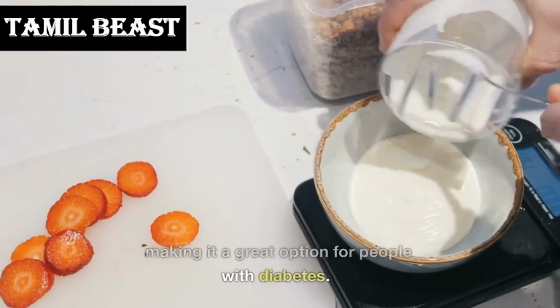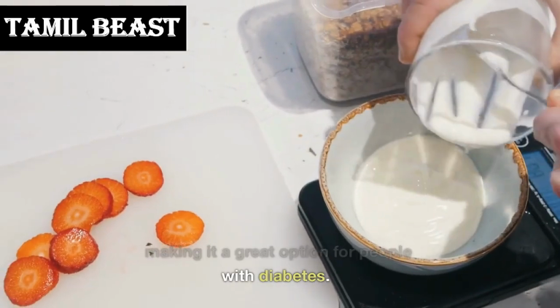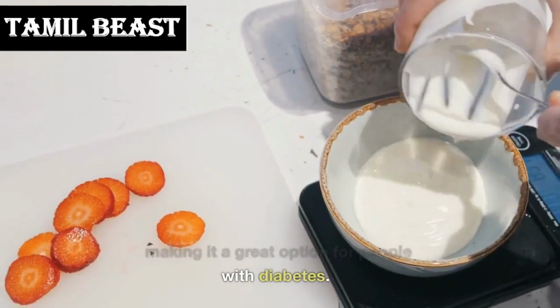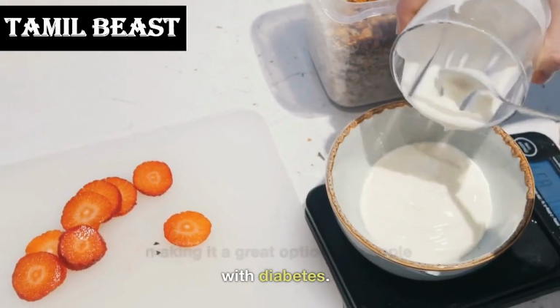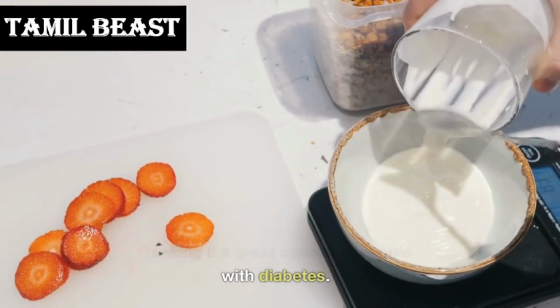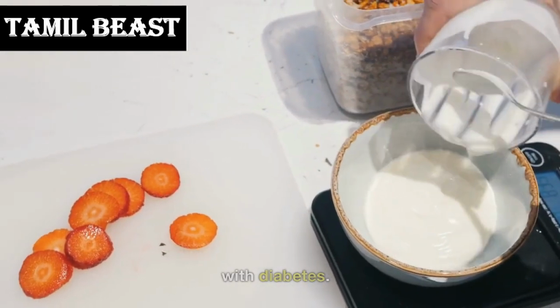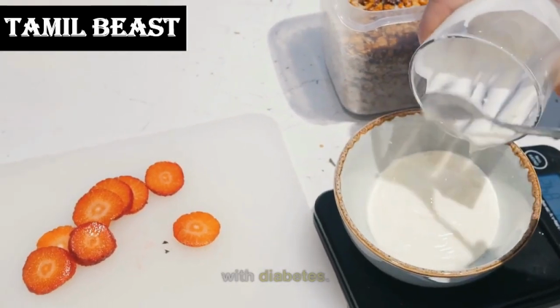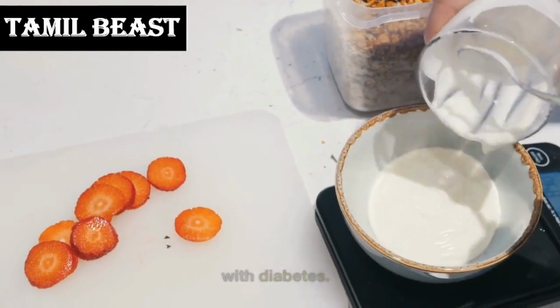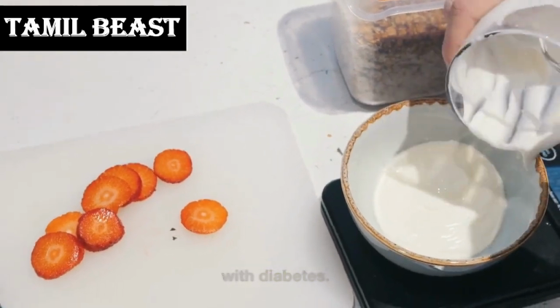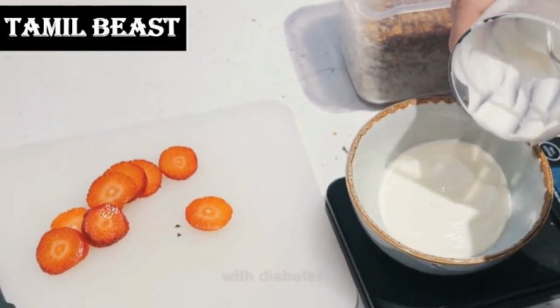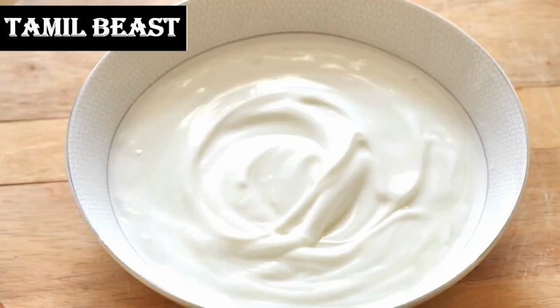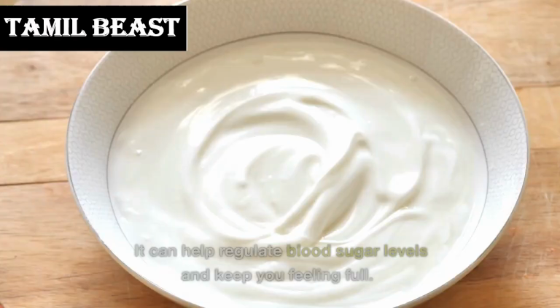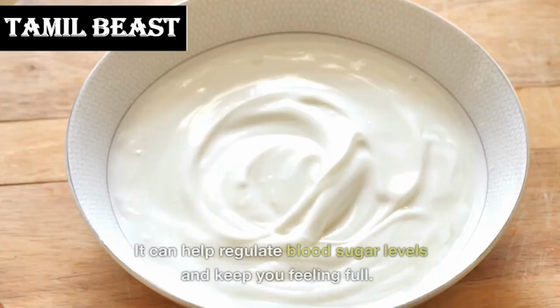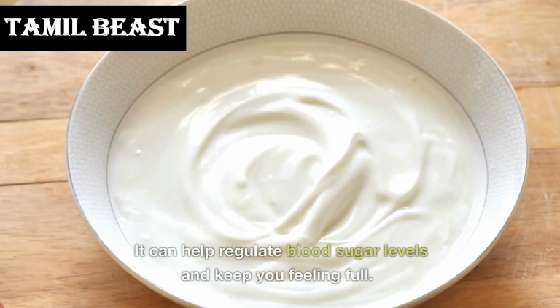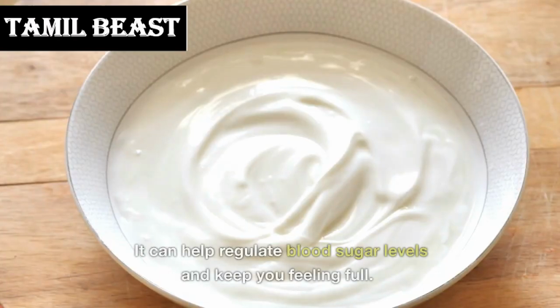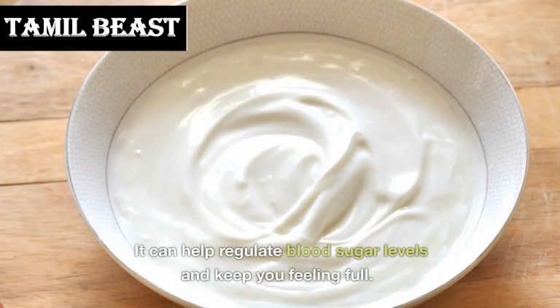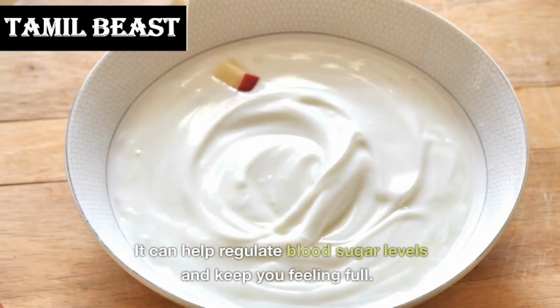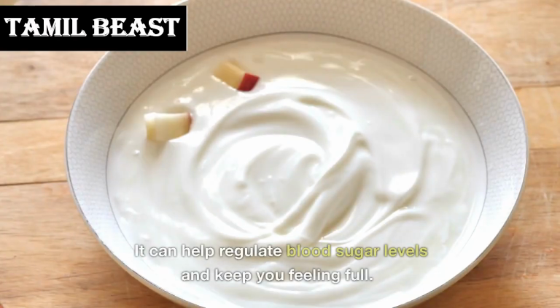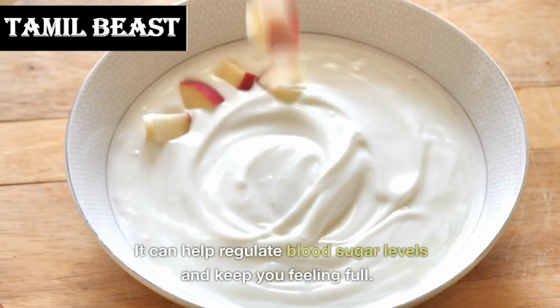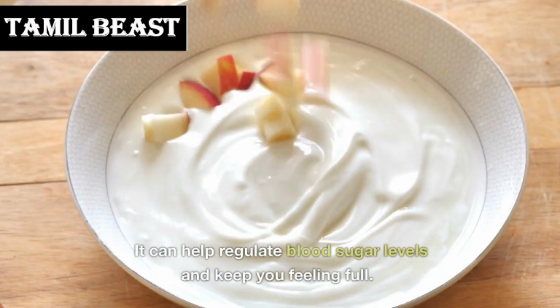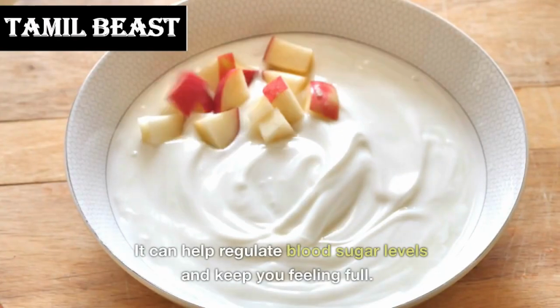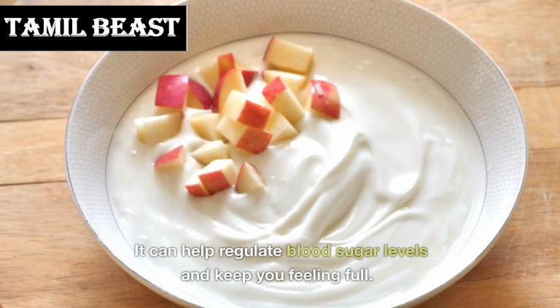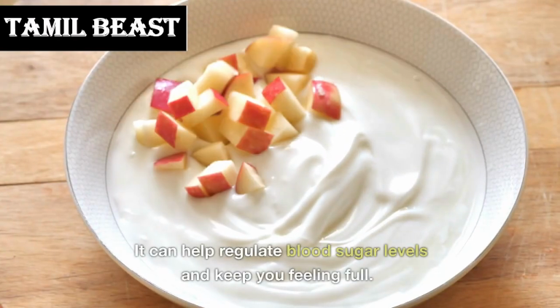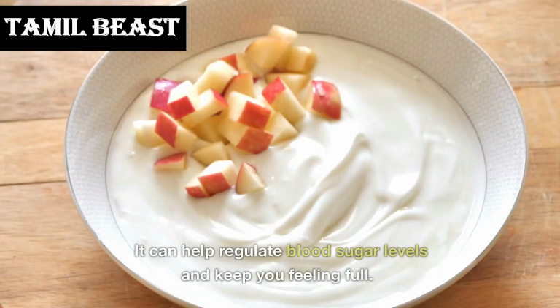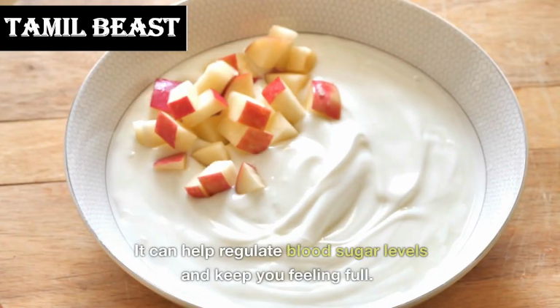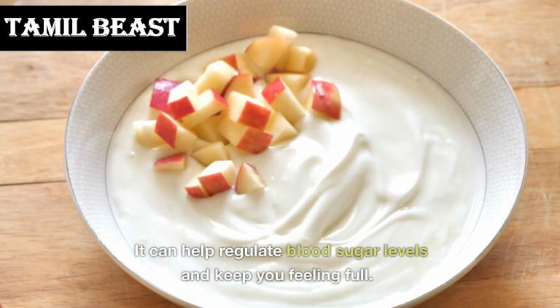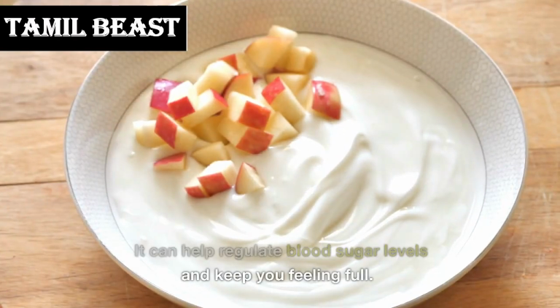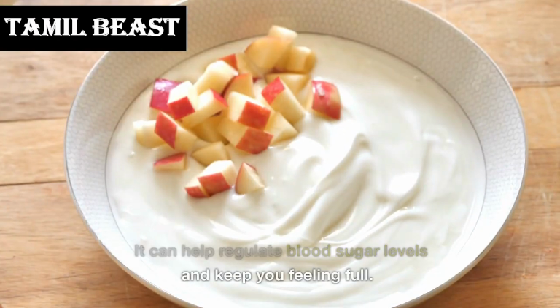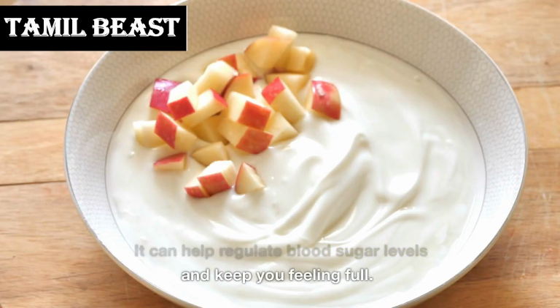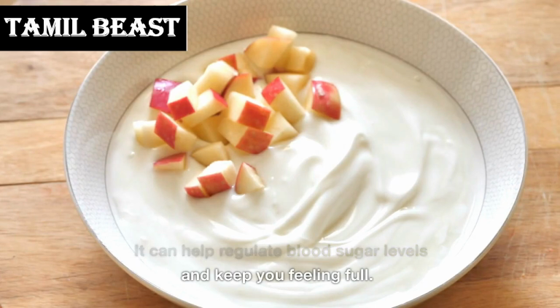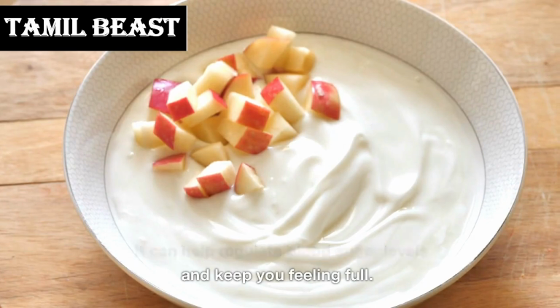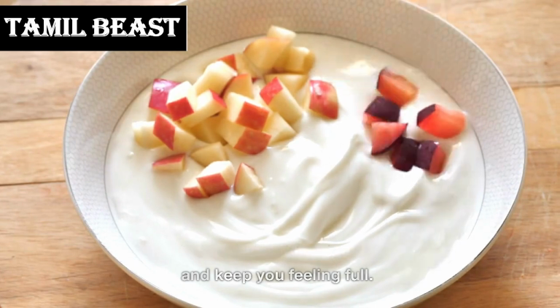Number 1: Greek yogurt. Greek yogurt is high in protein and low in carbohydrates, making it a great option for people with diabetes. It can help regulate blood sugar levels and keep you feeling full.